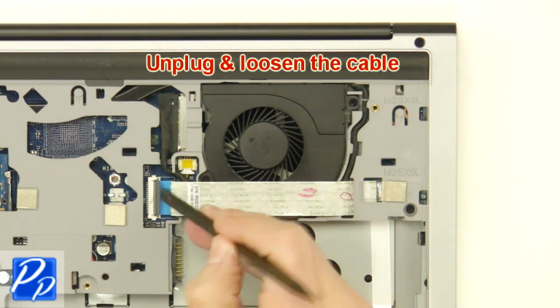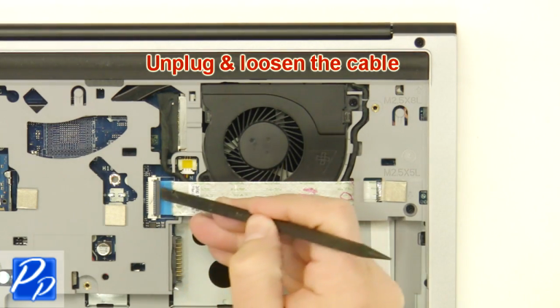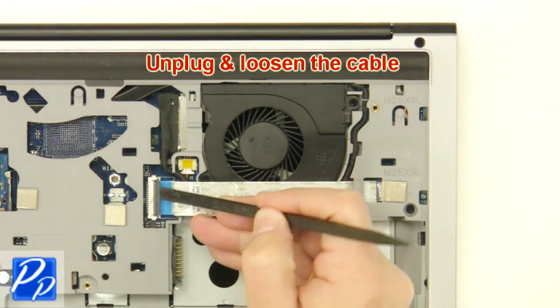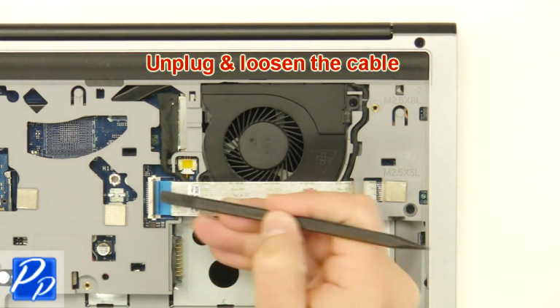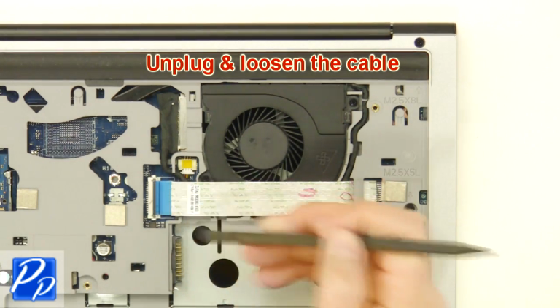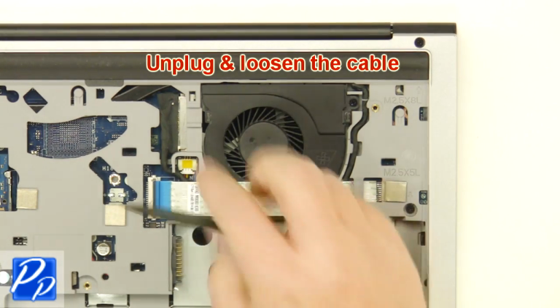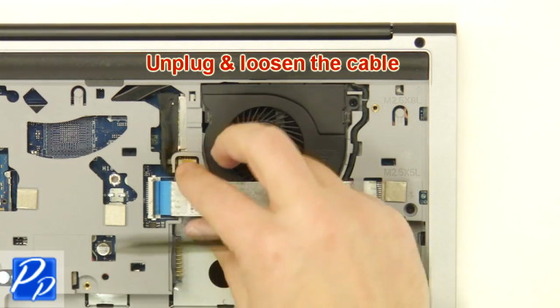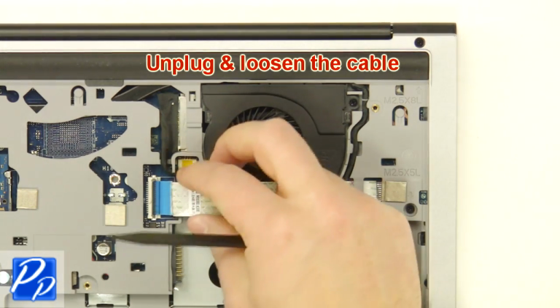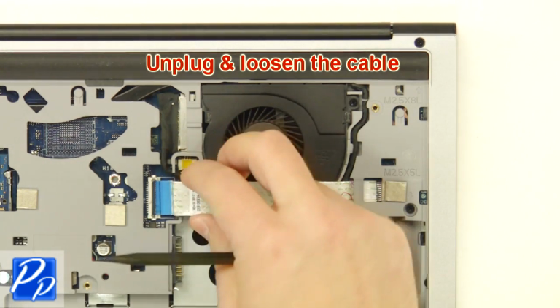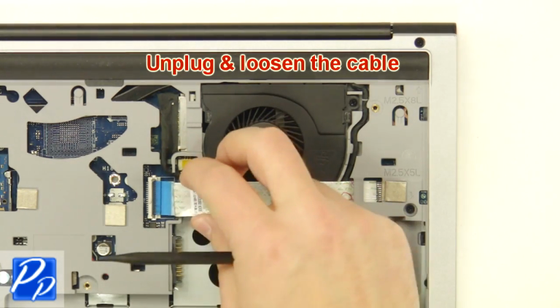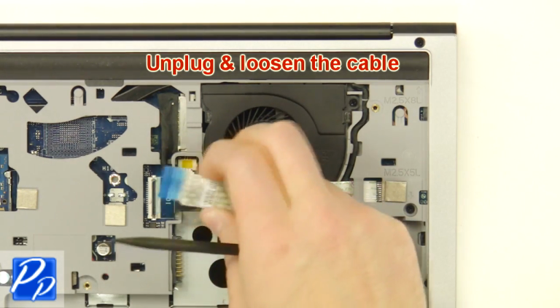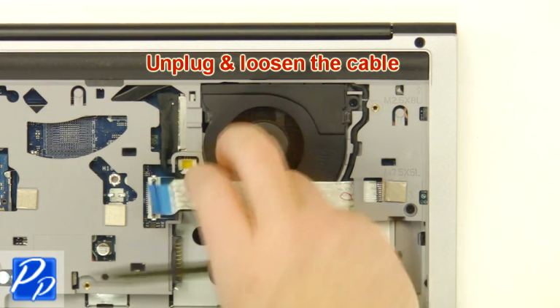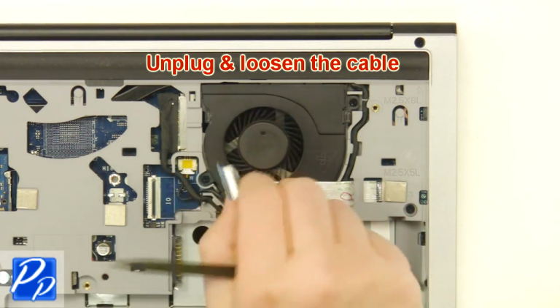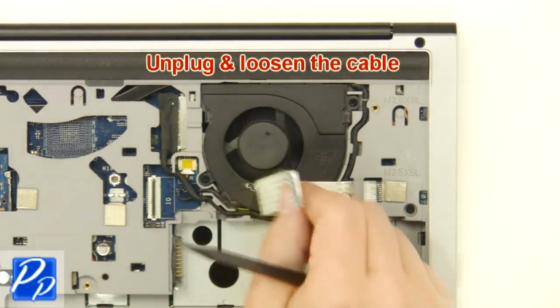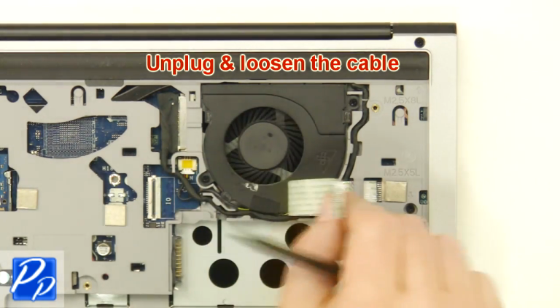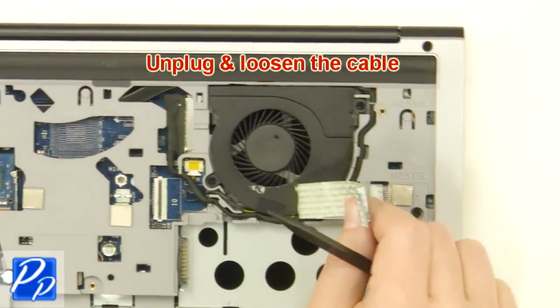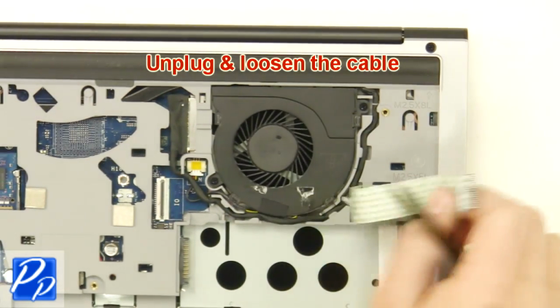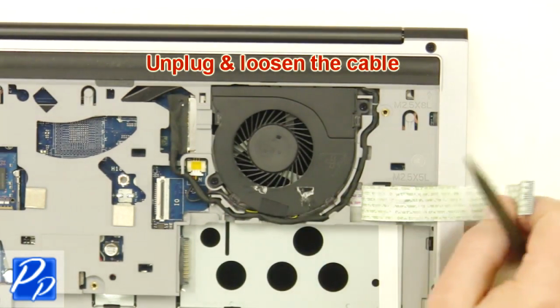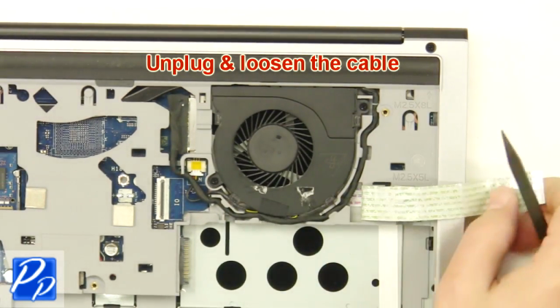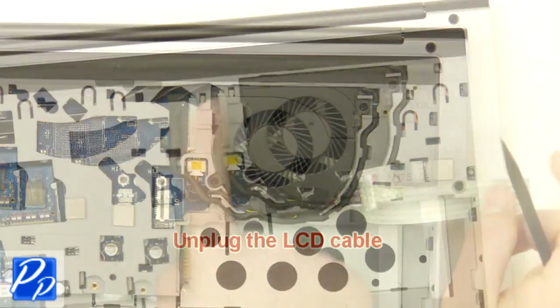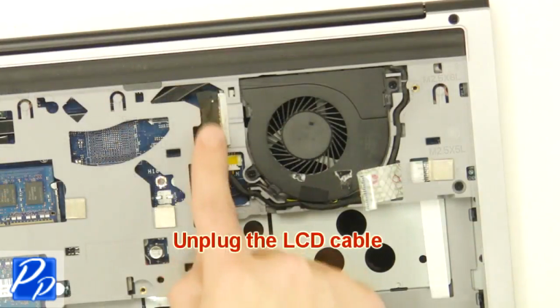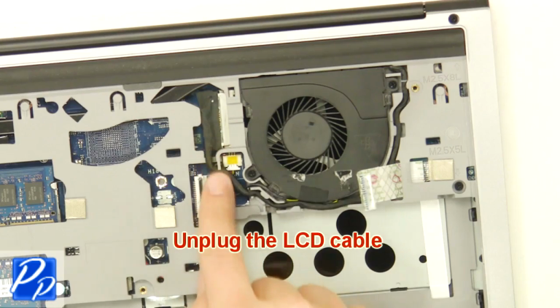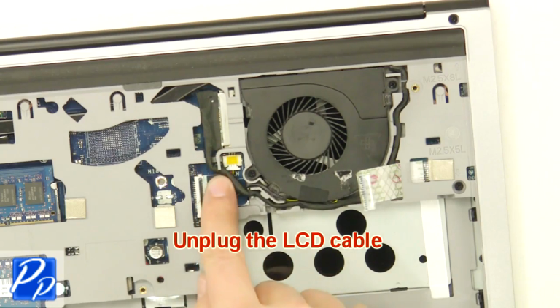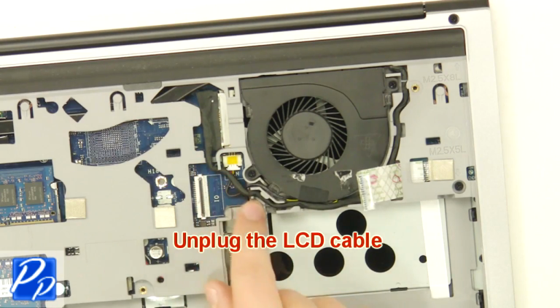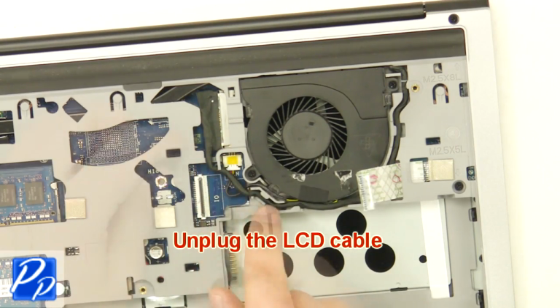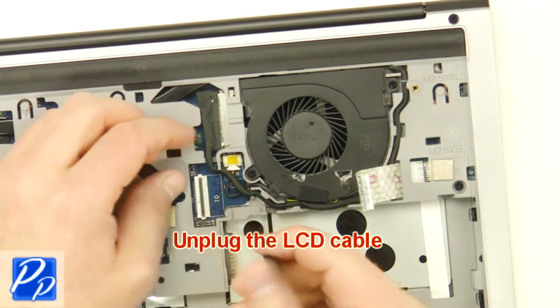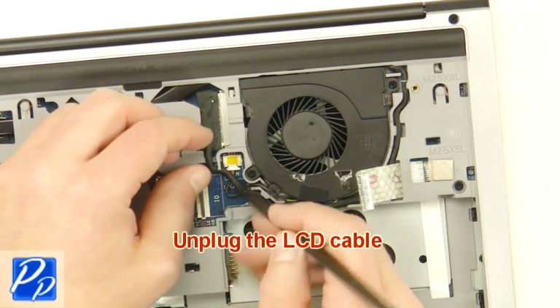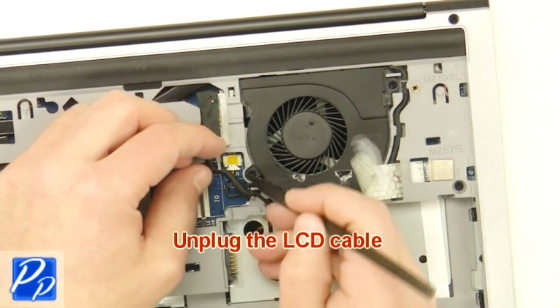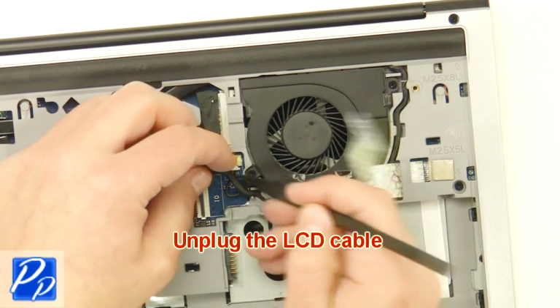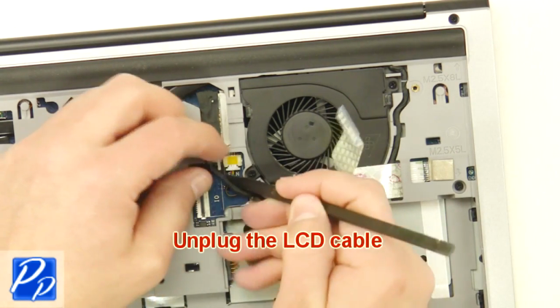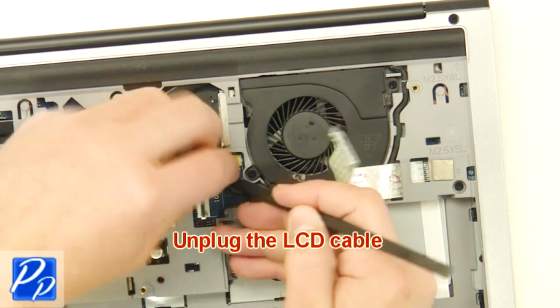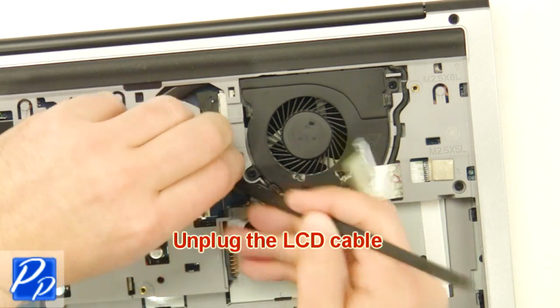Now unplug and loosen the cable. Then you're going to unplug the LCD cable.